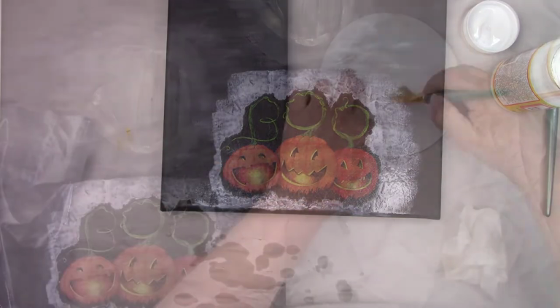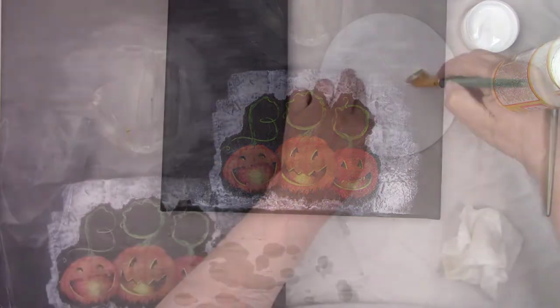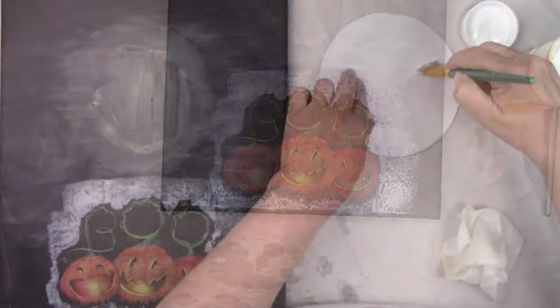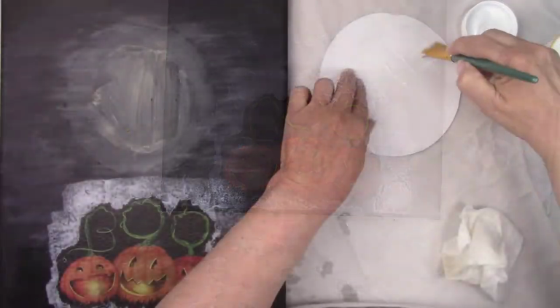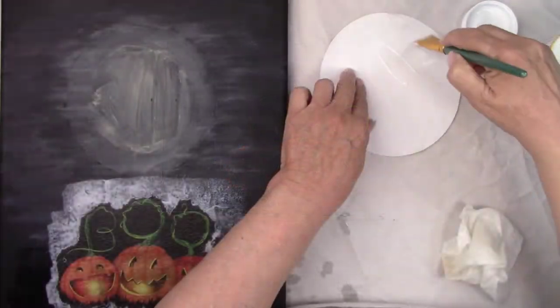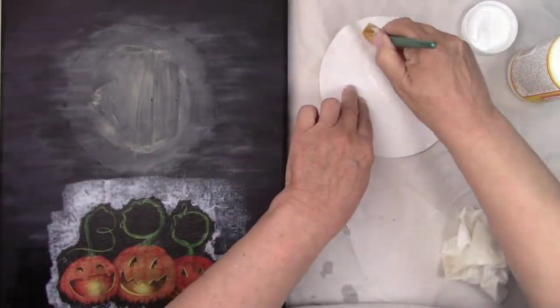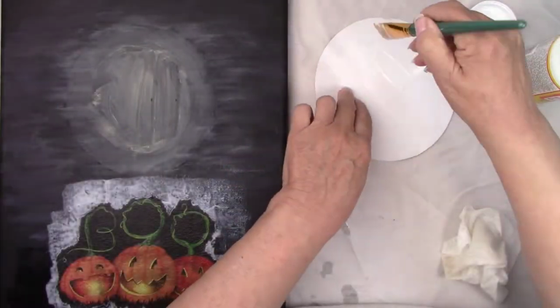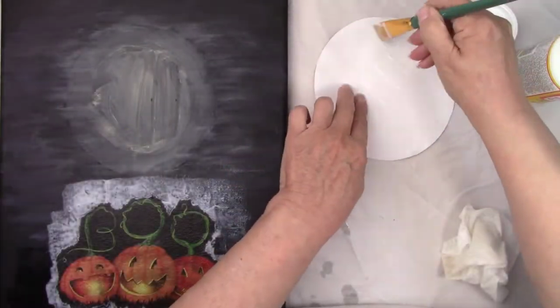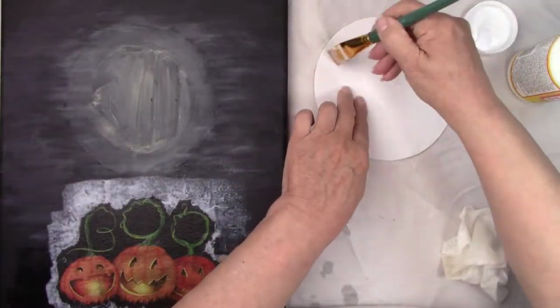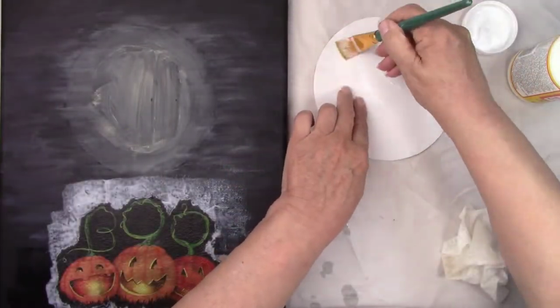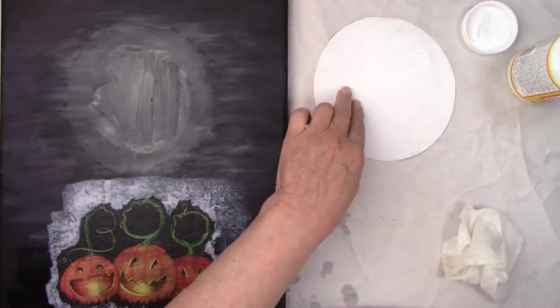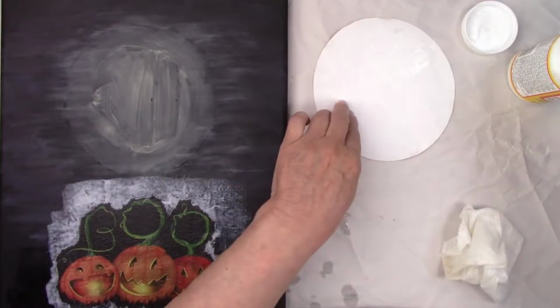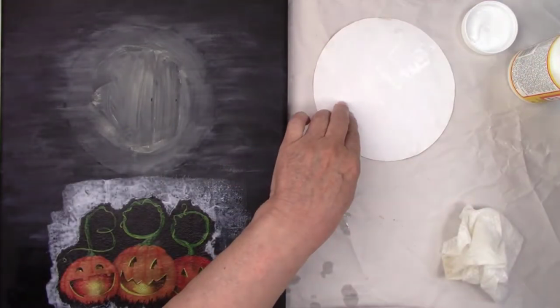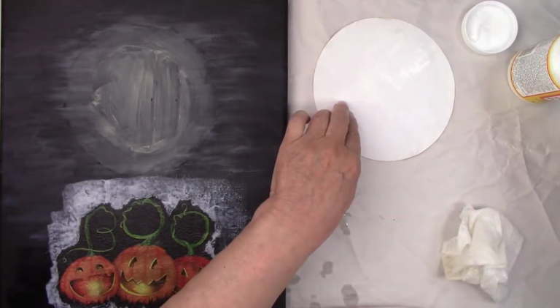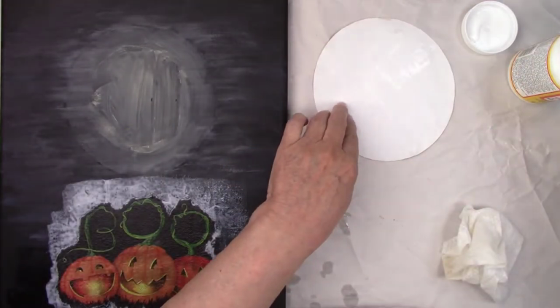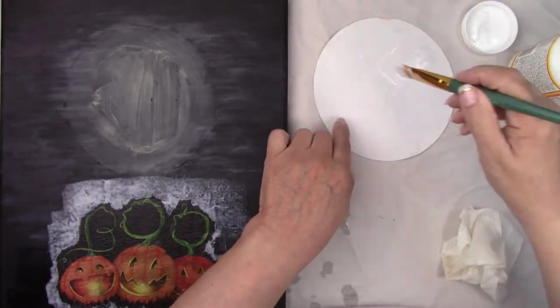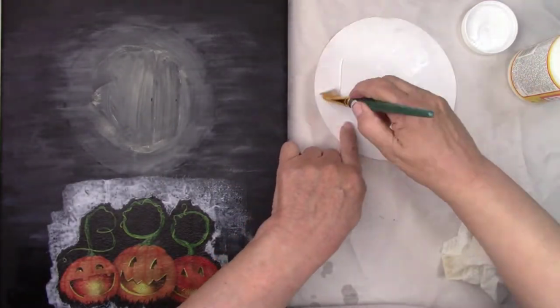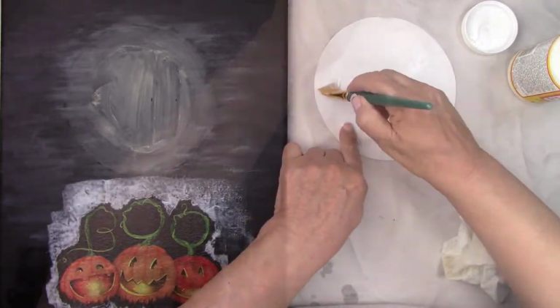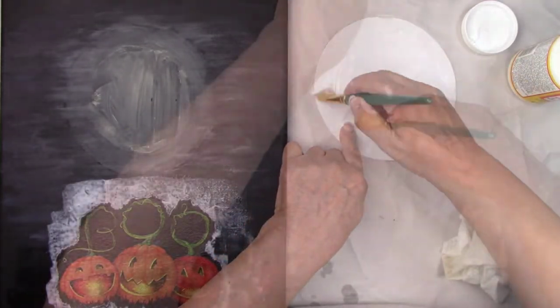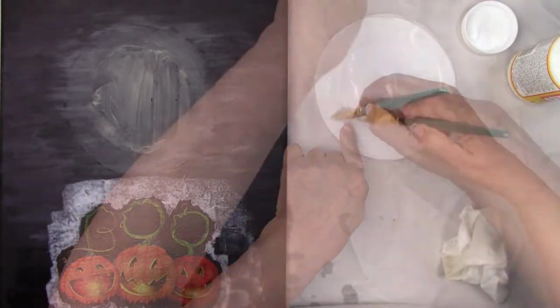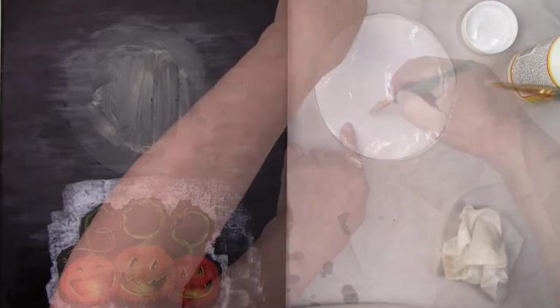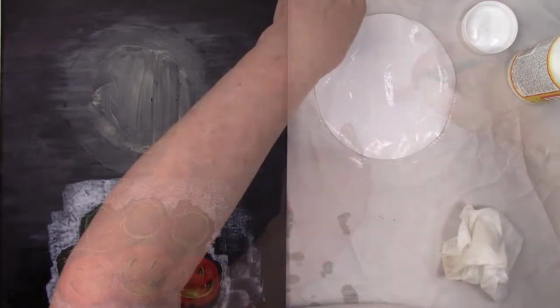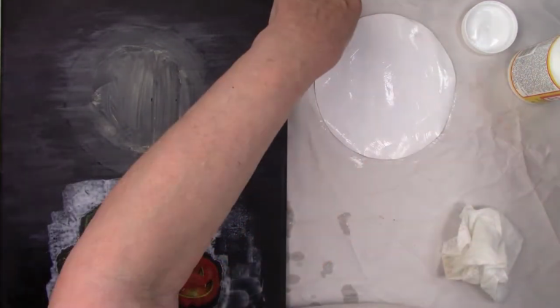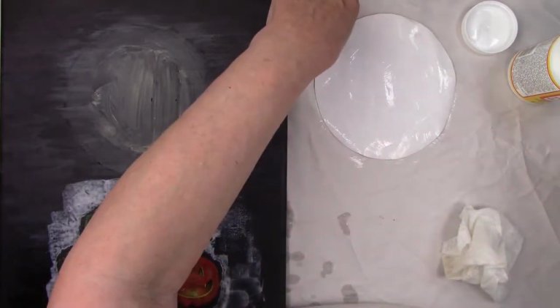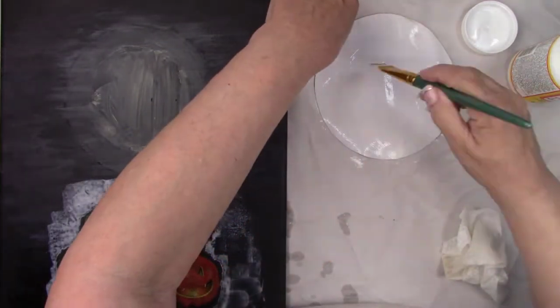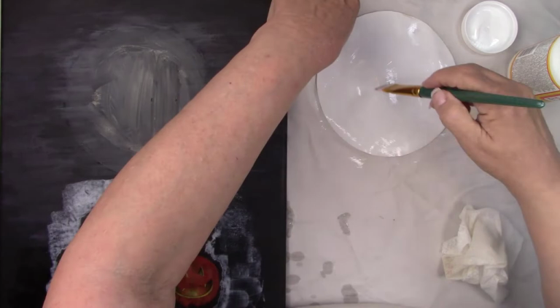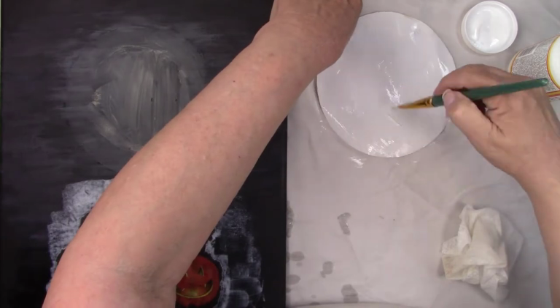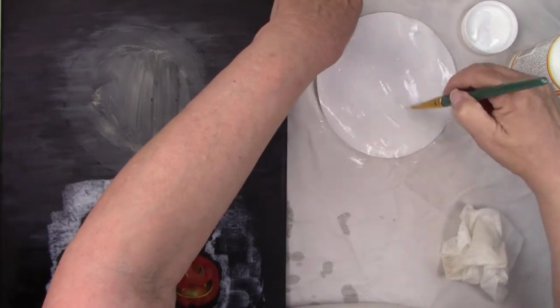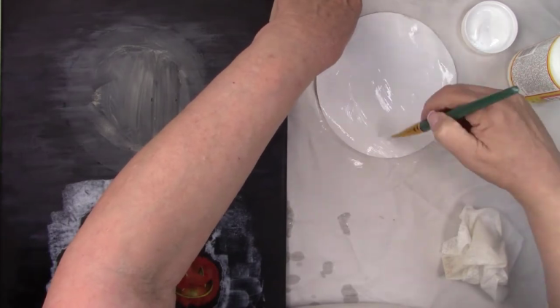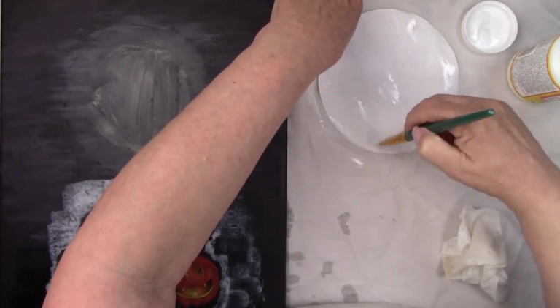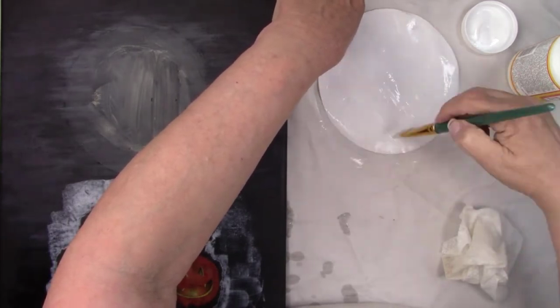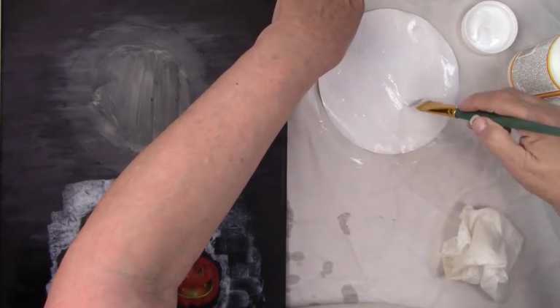And now I'll decoupage the moon with some more Mod Podge and let everything dry.